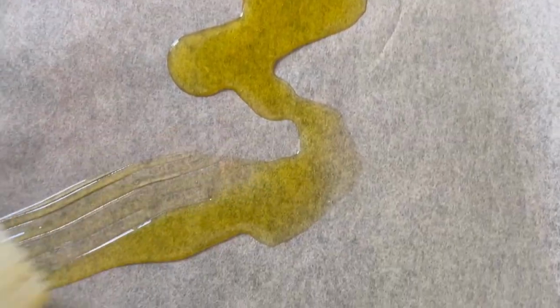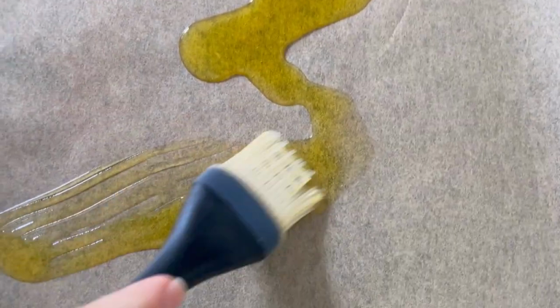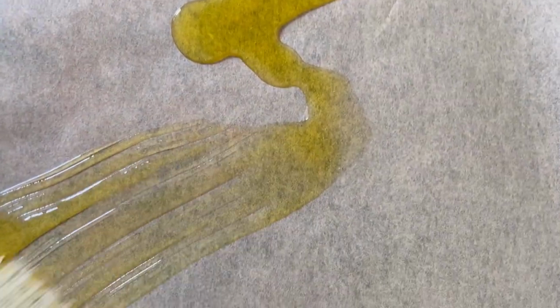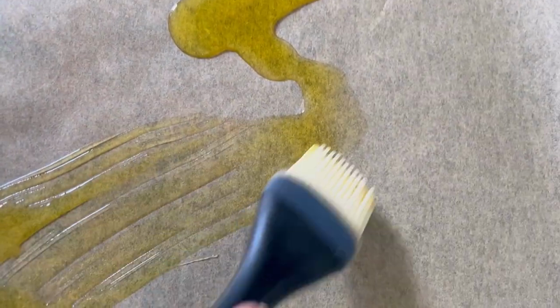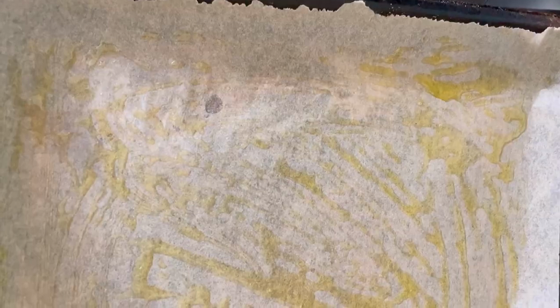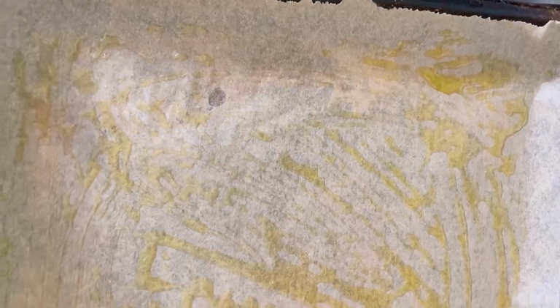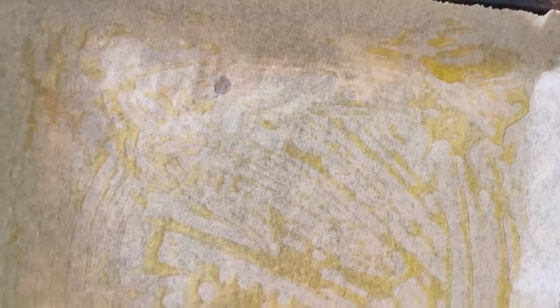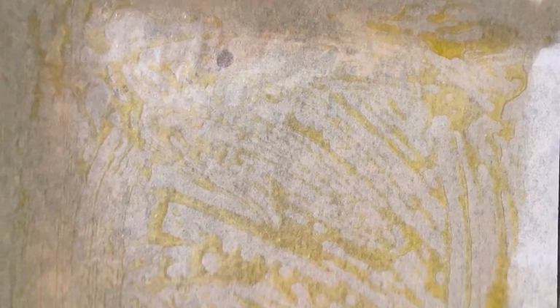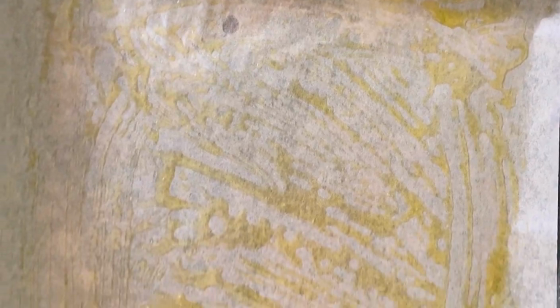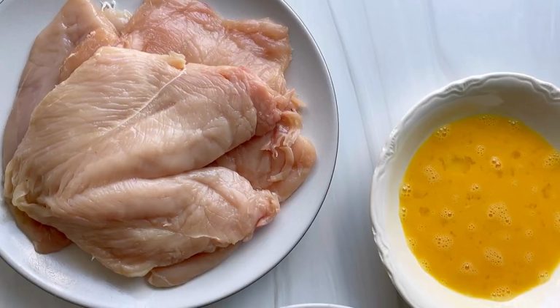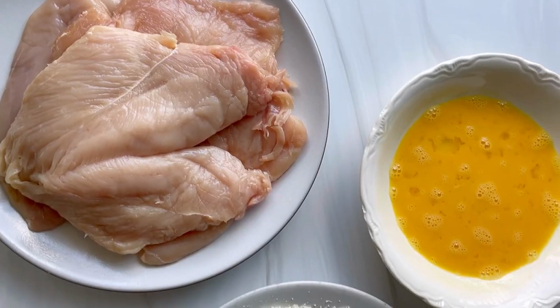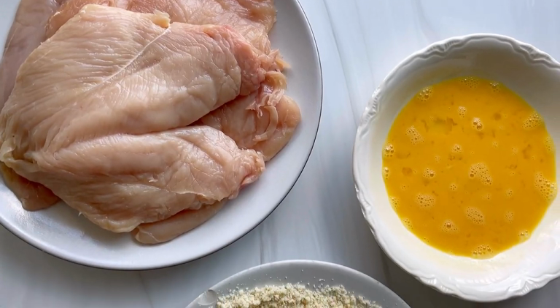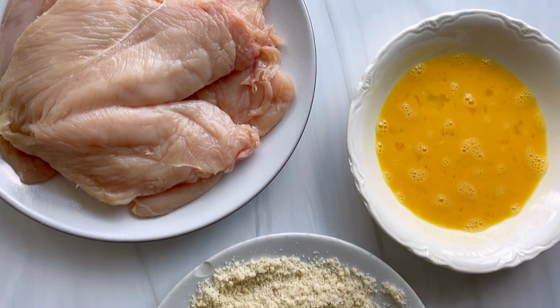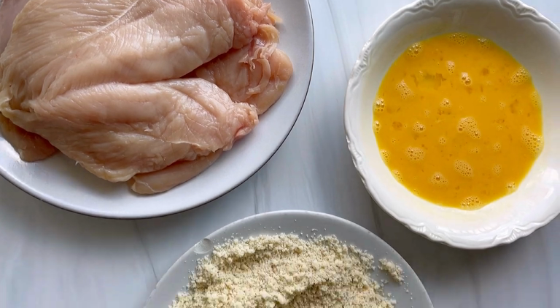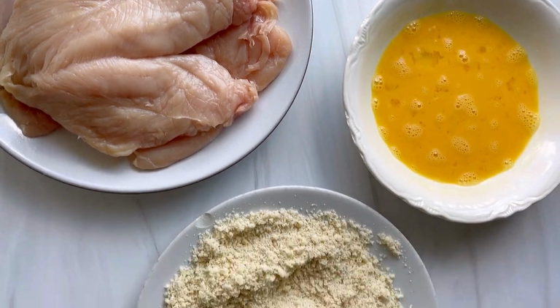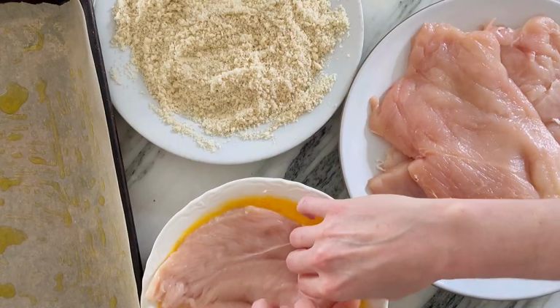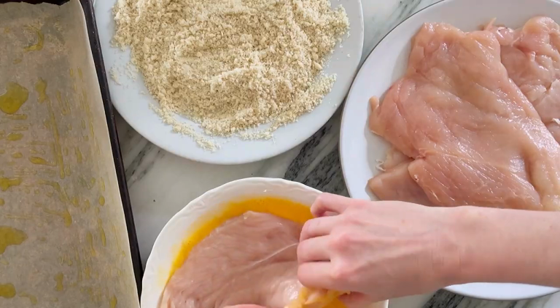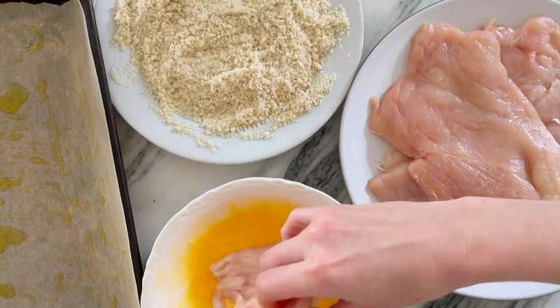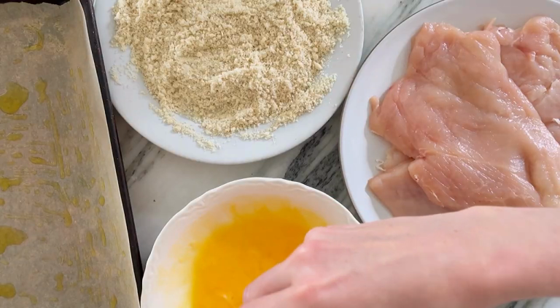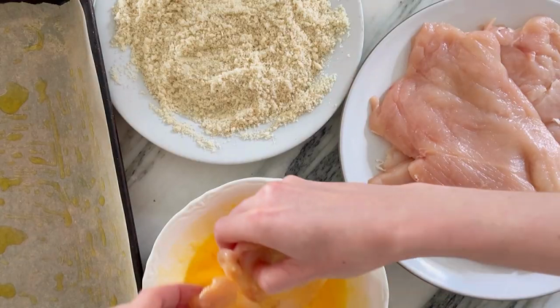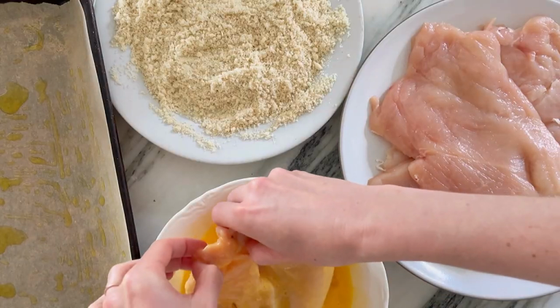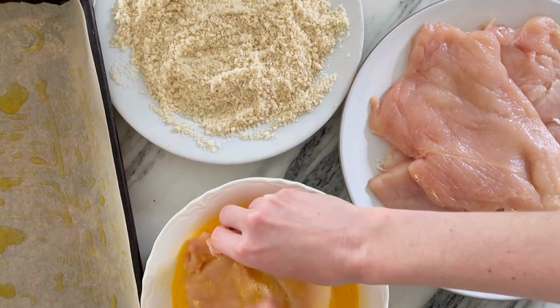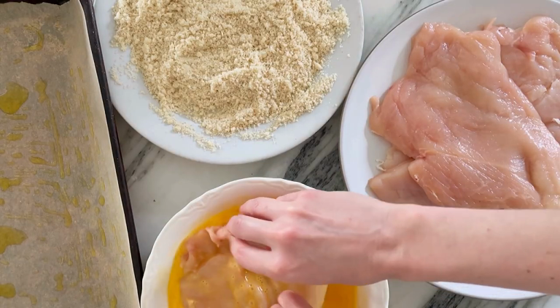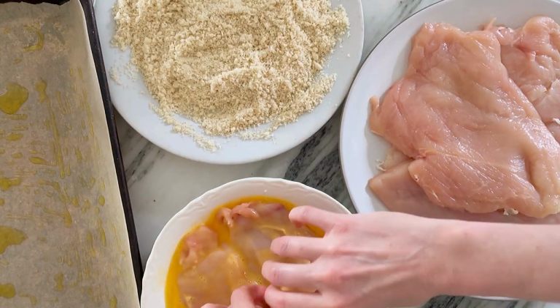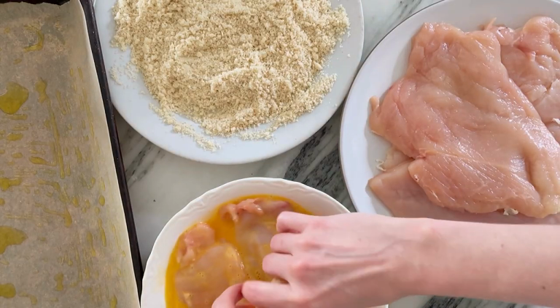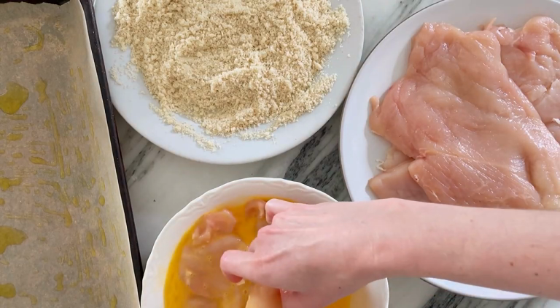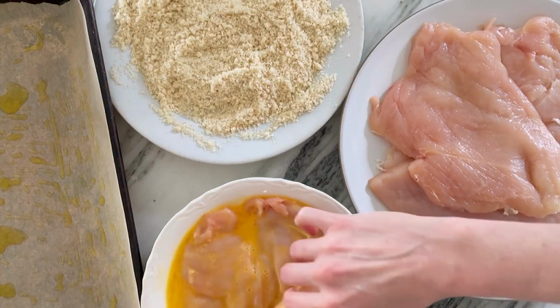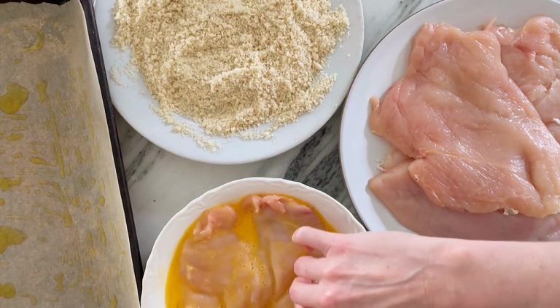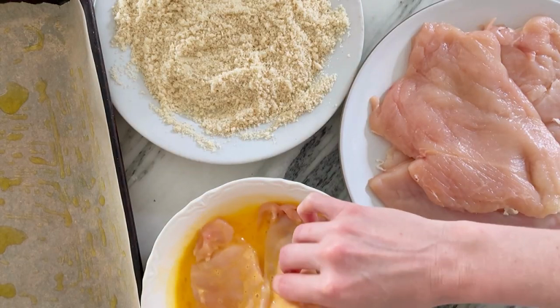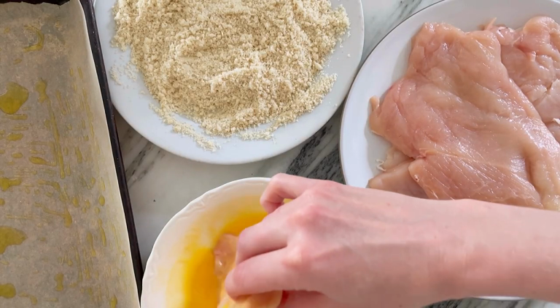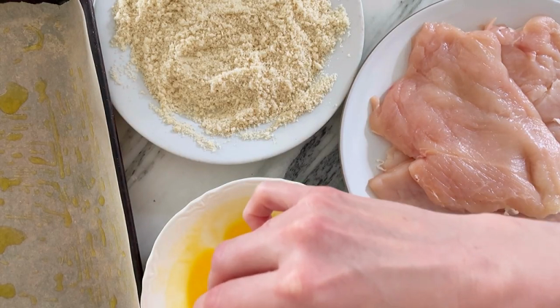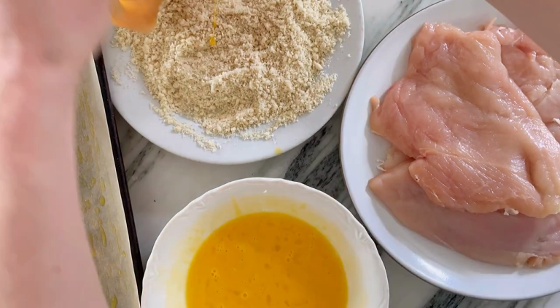I'm using butterfly chicken breasts that I've pounded thin, but you can, of course, just cut them in half or buy cutlets at the store.